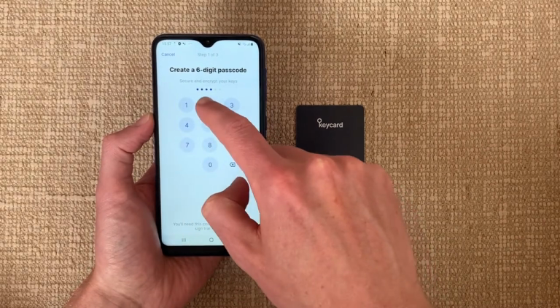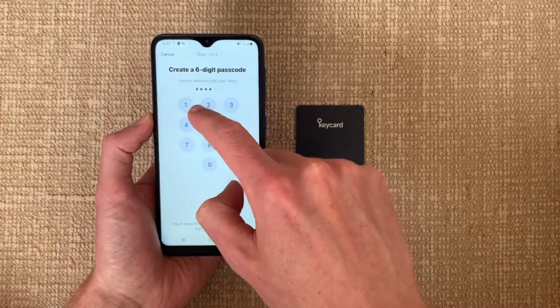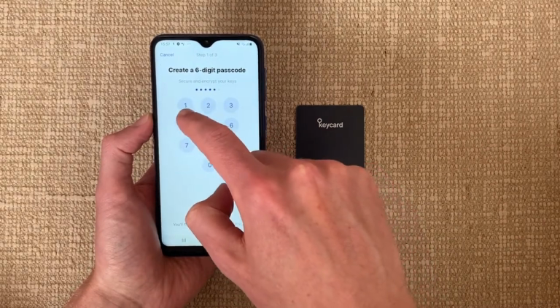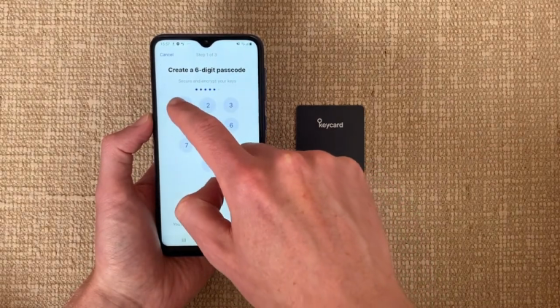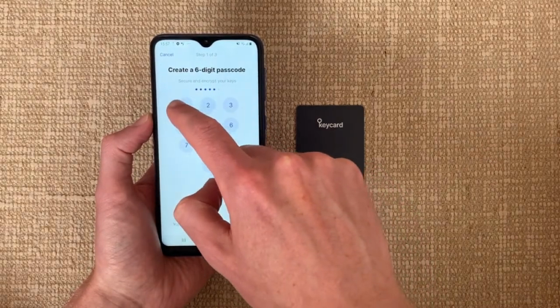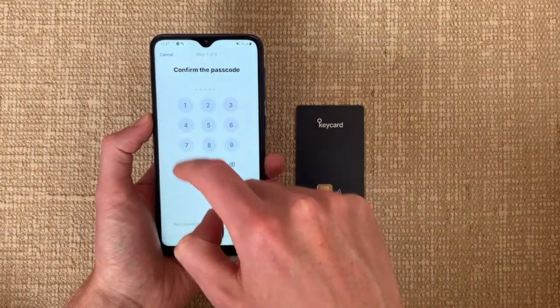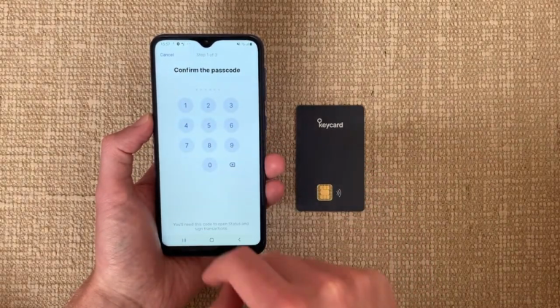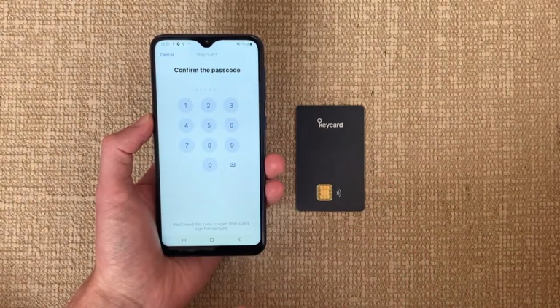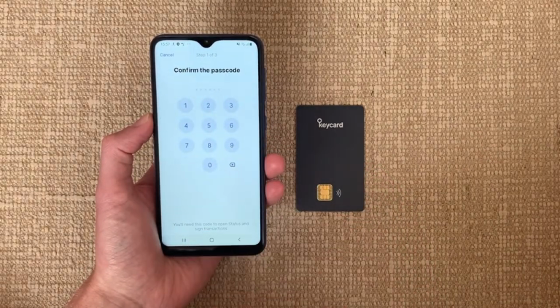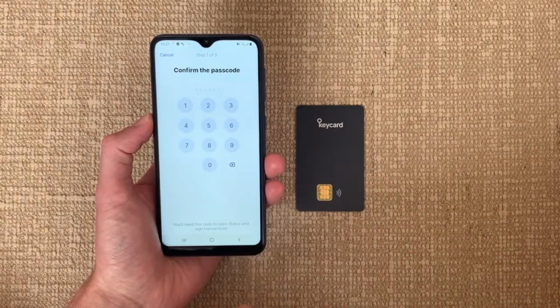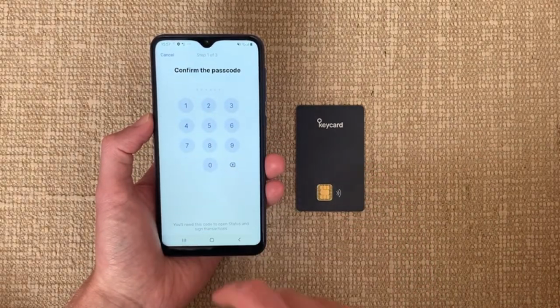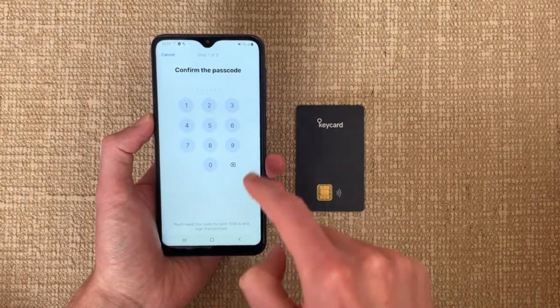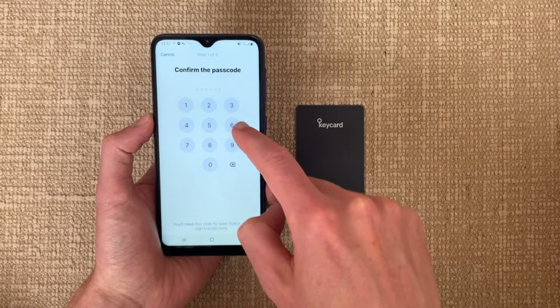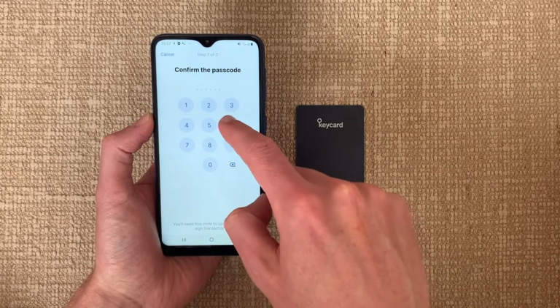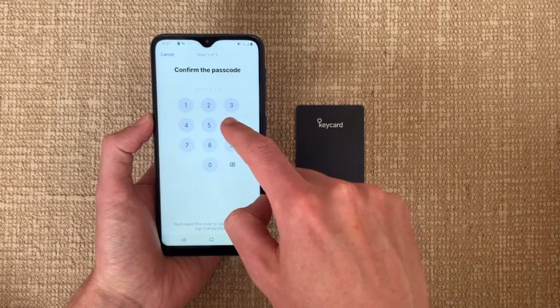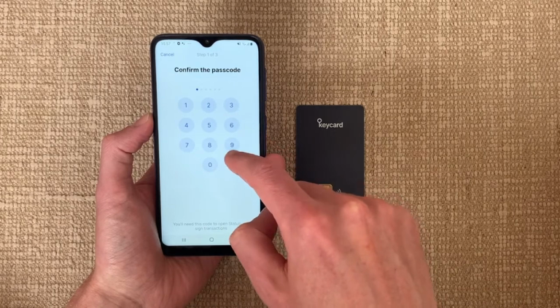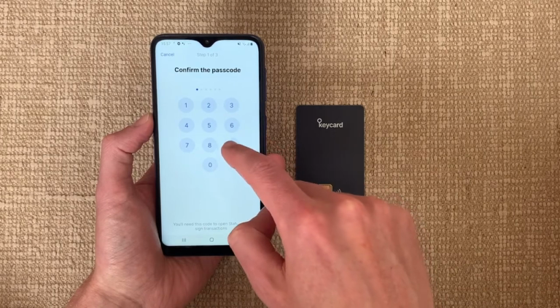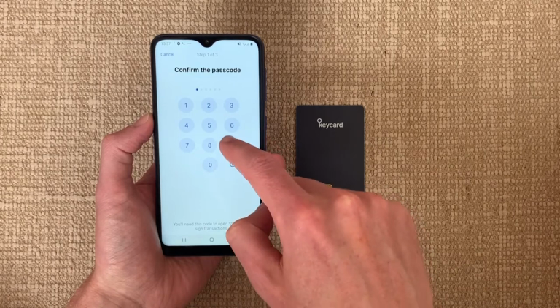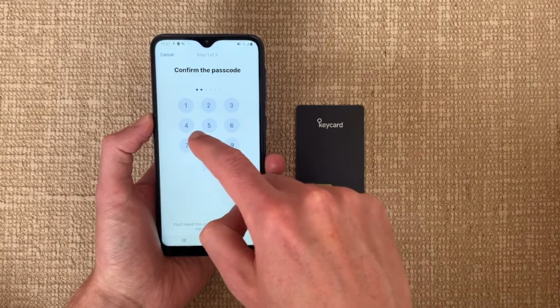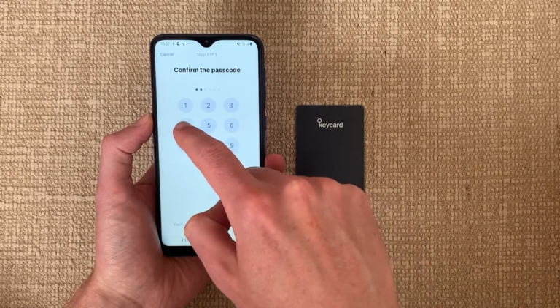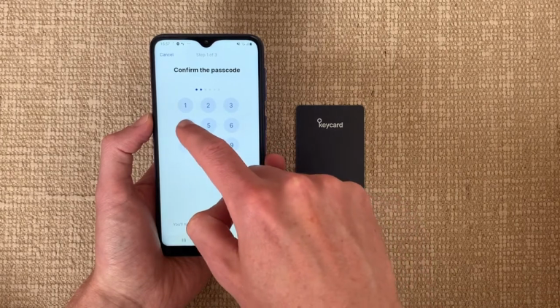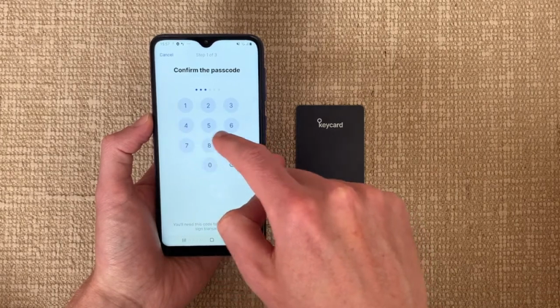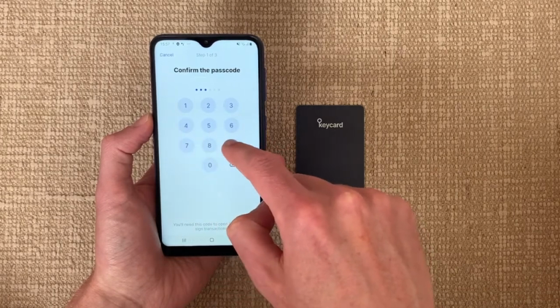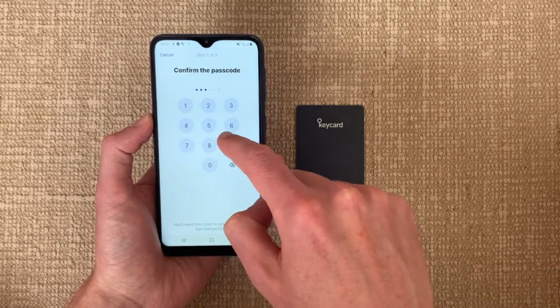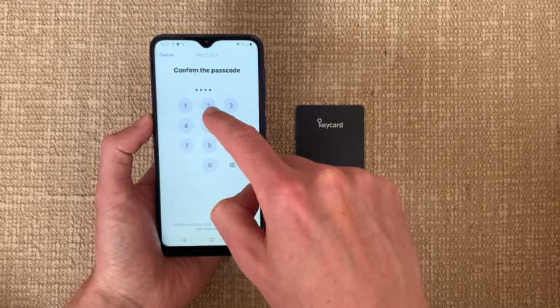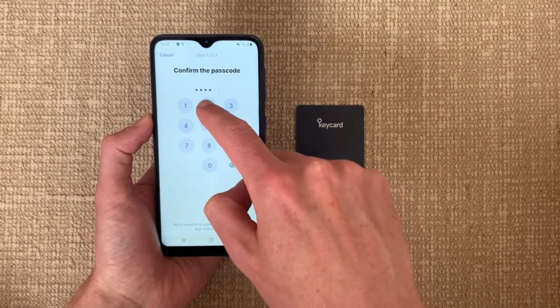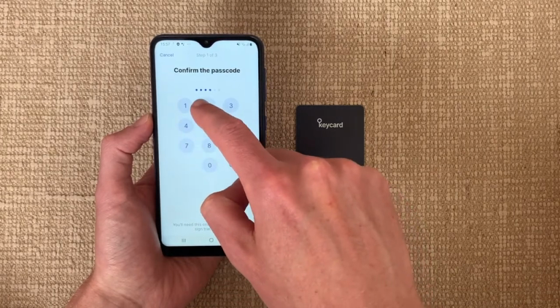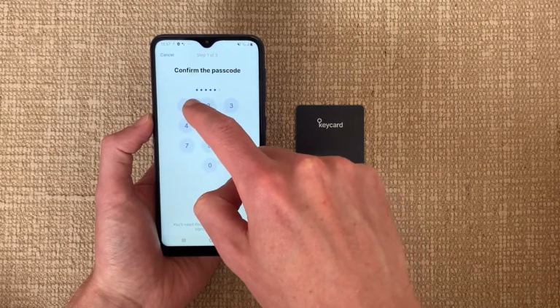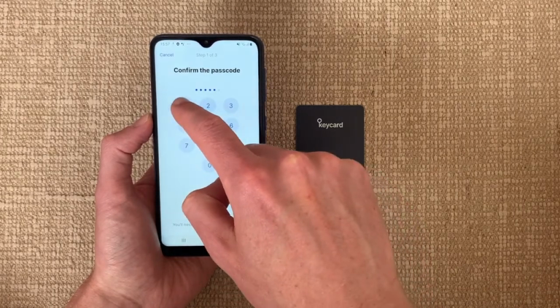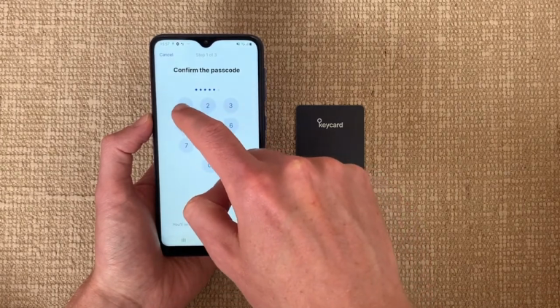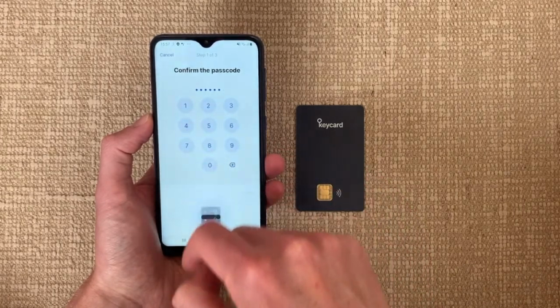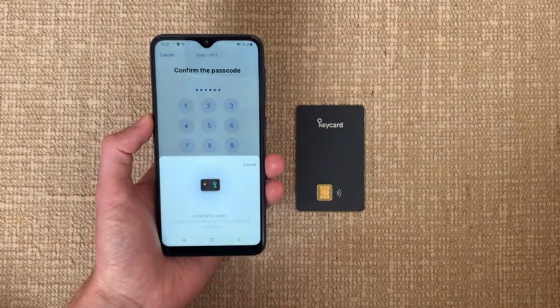First, you need to set up a six-digit passcode. This is like your password, so you need to pick a random six-digit number you can remember.